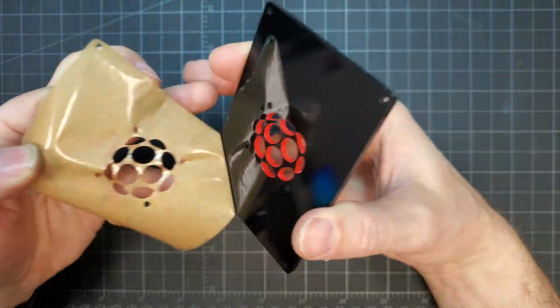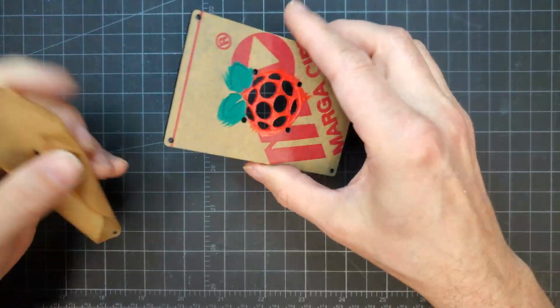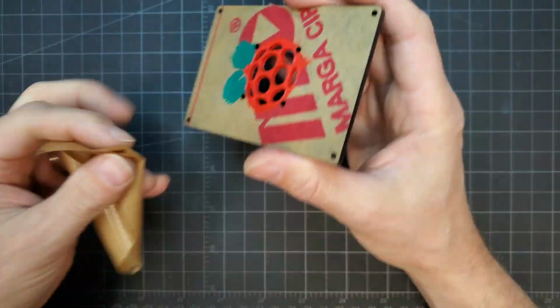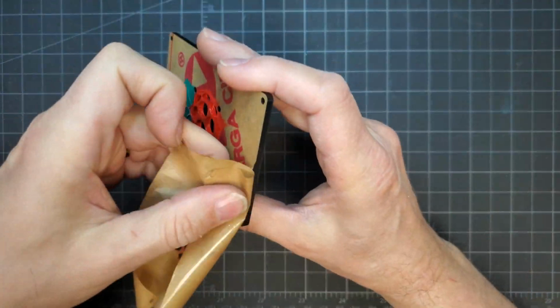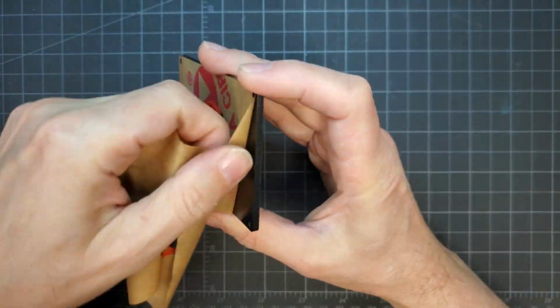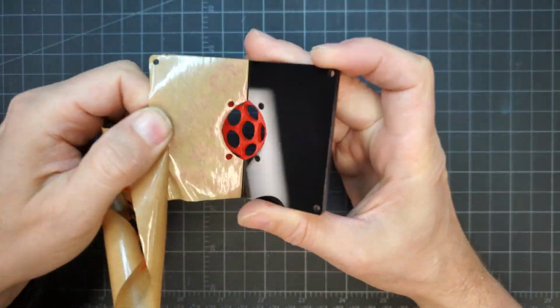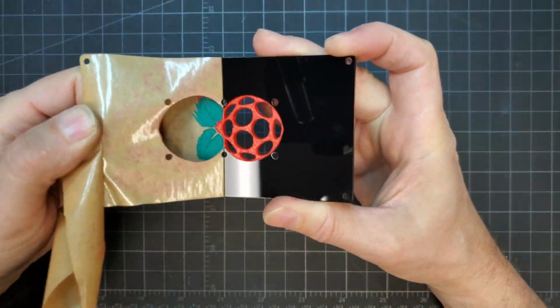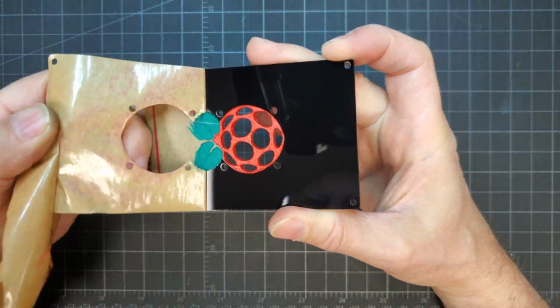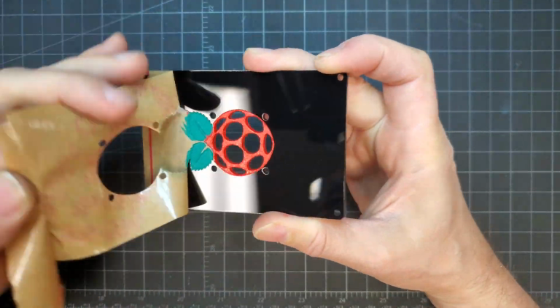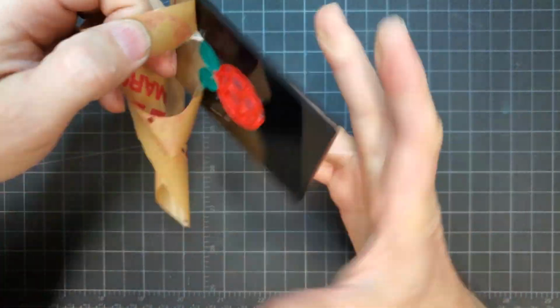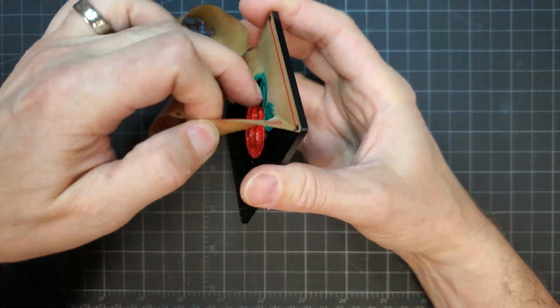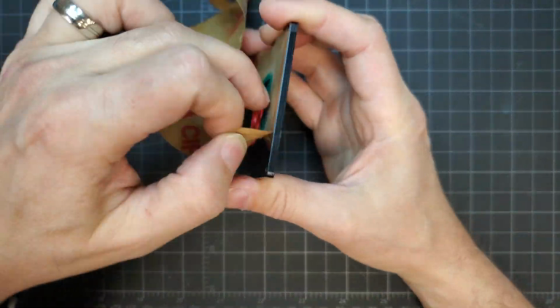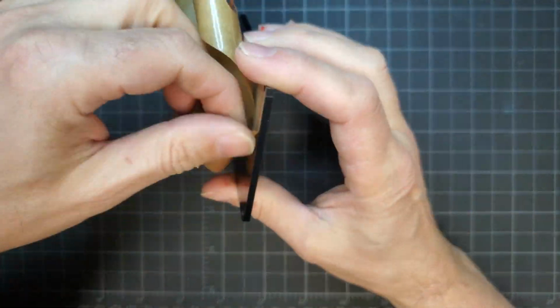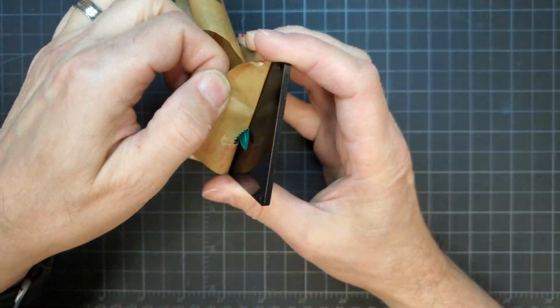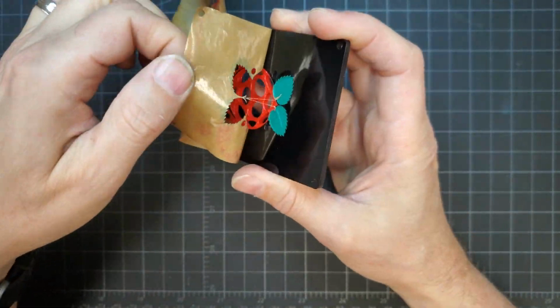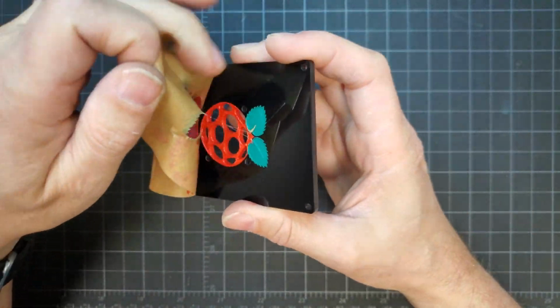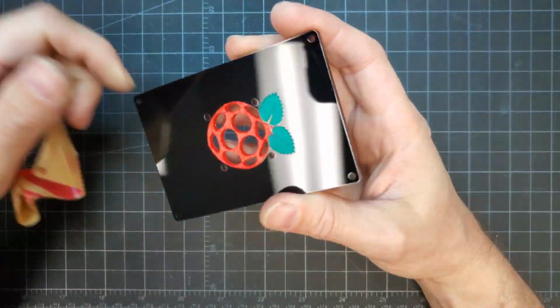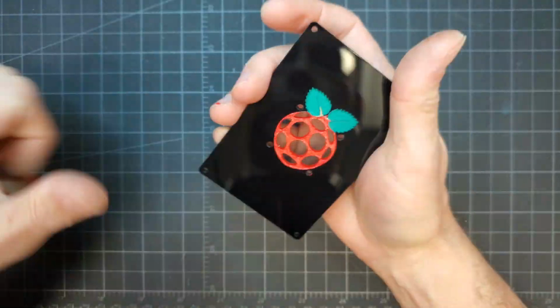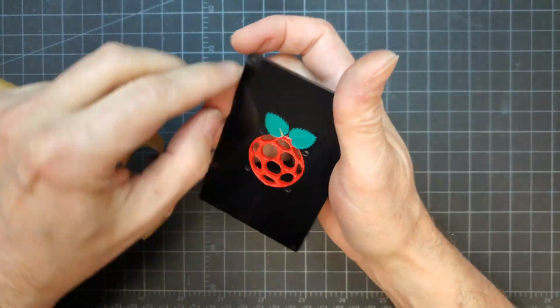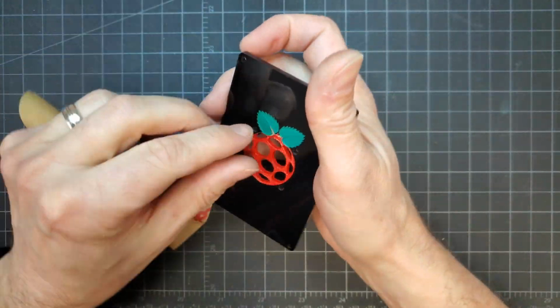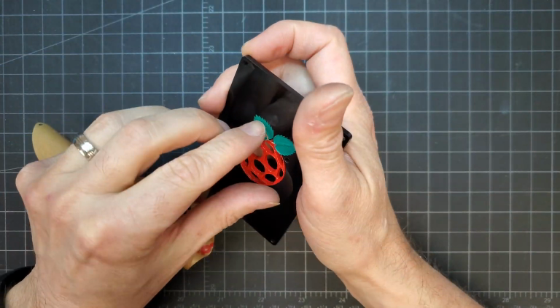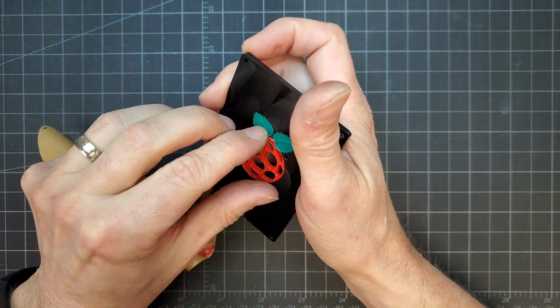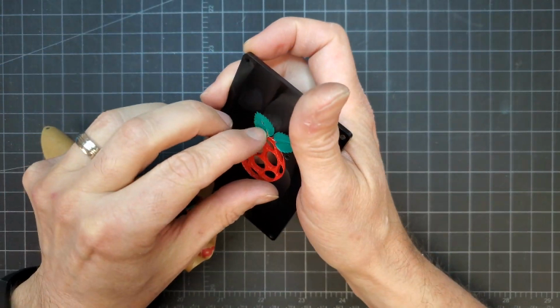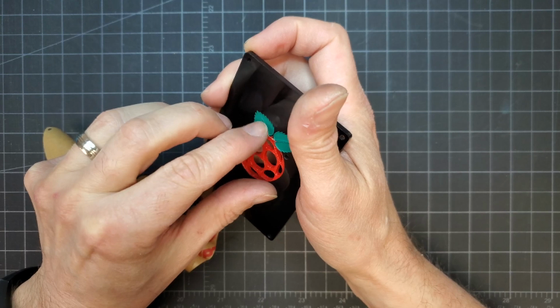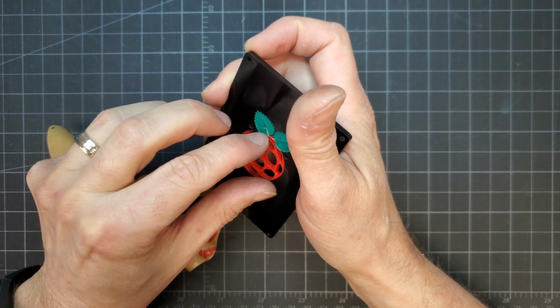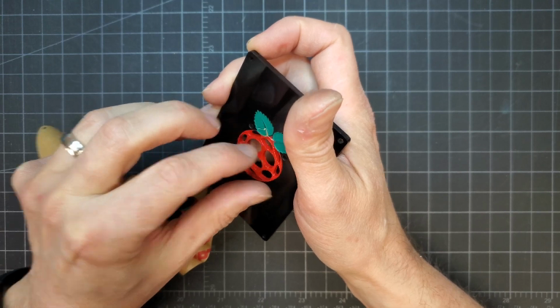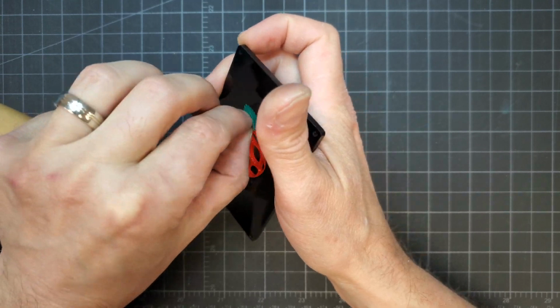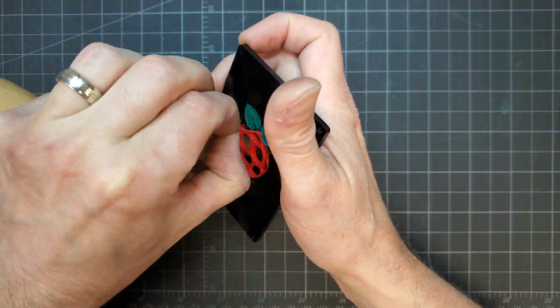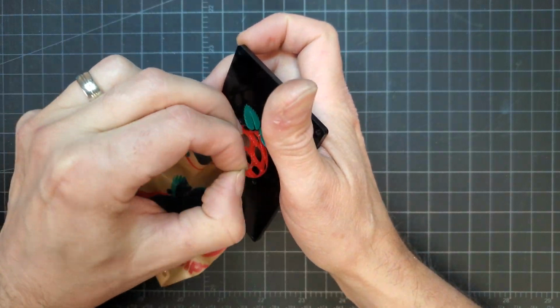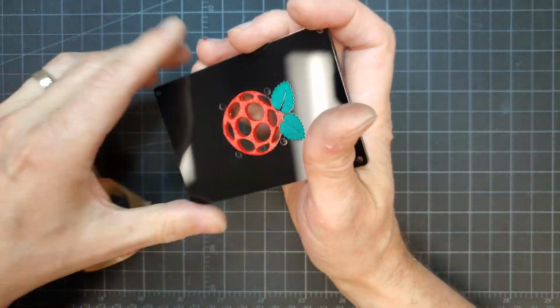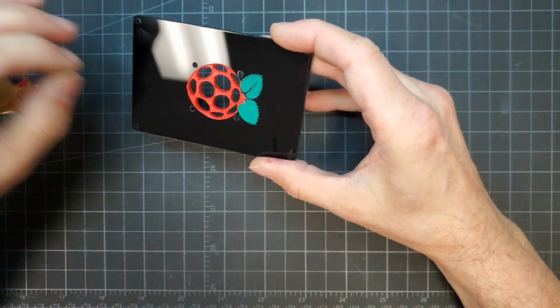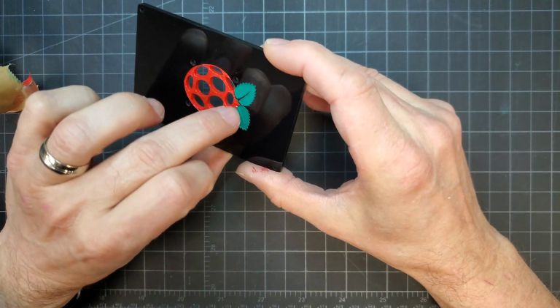The cover was peeled, revealing the Raspberry Pi logo in all its glory. I think it came out really good.